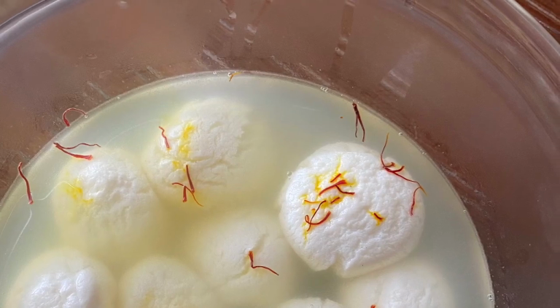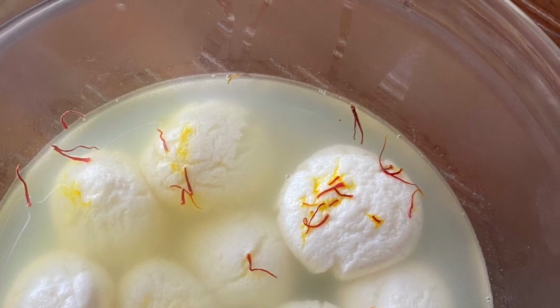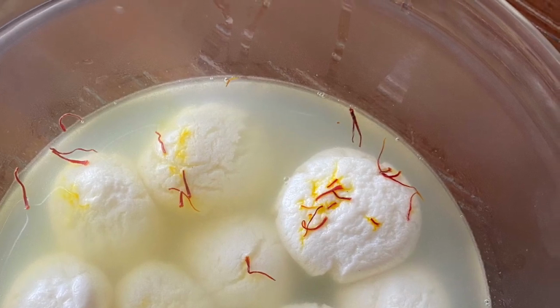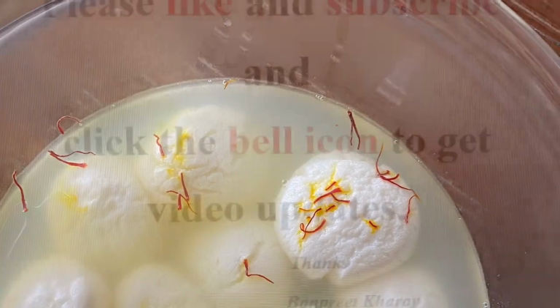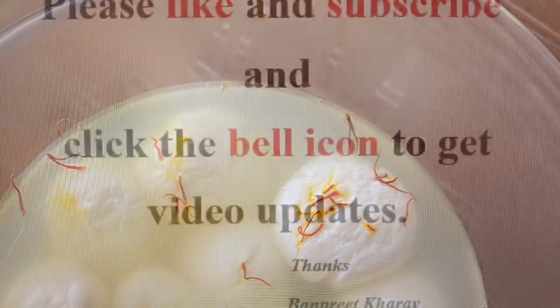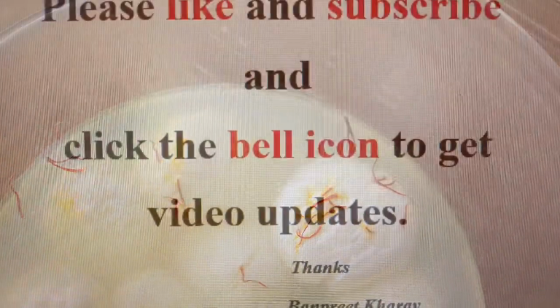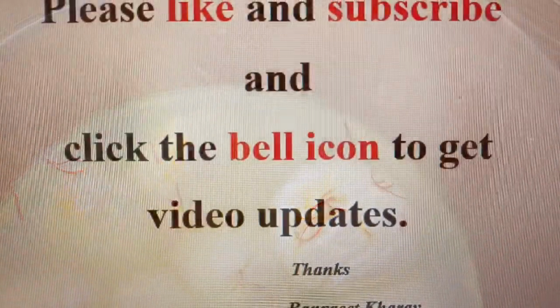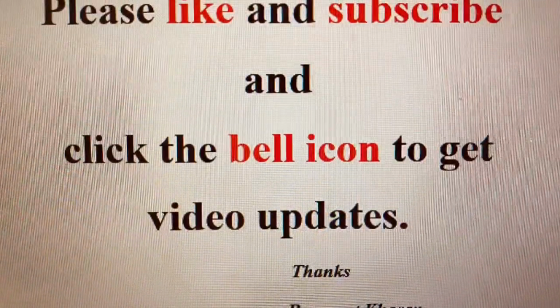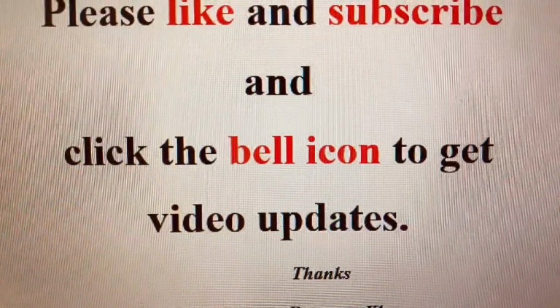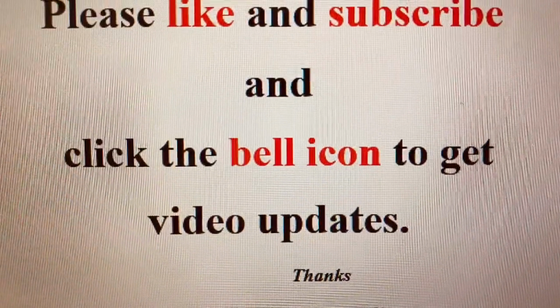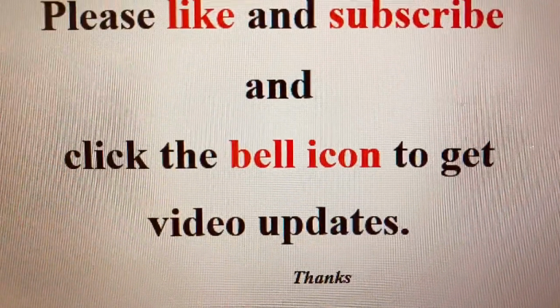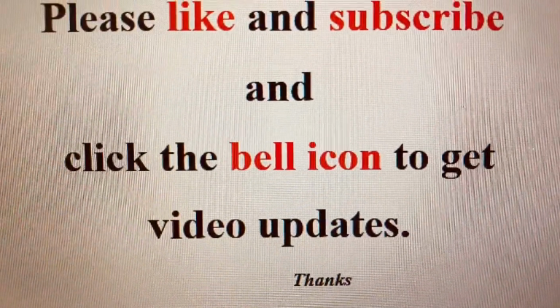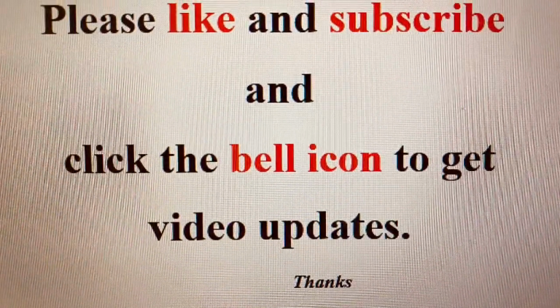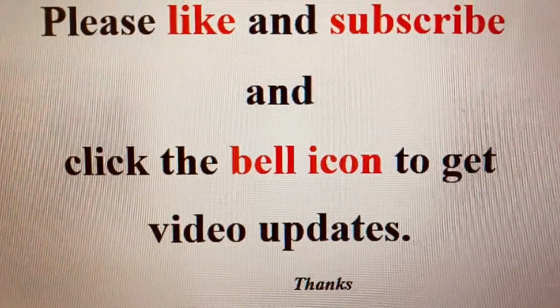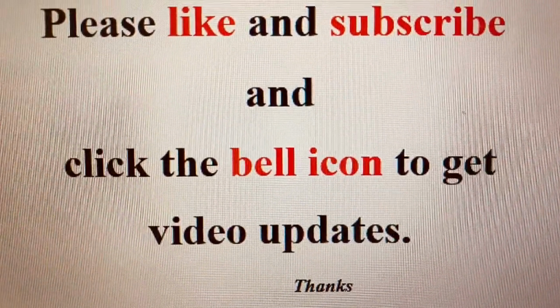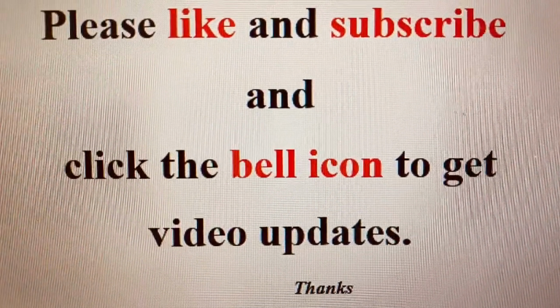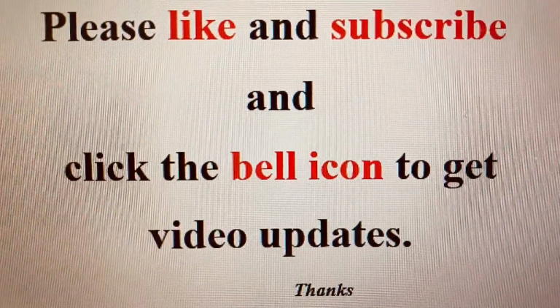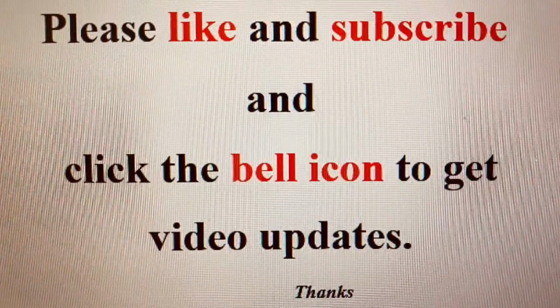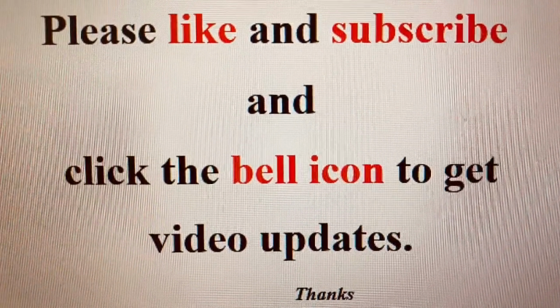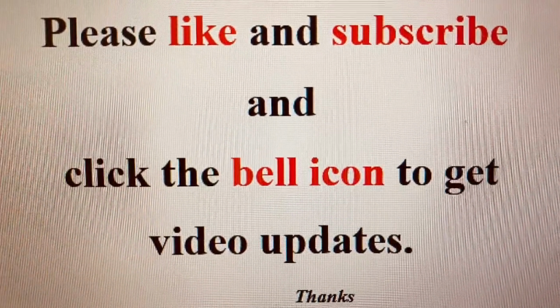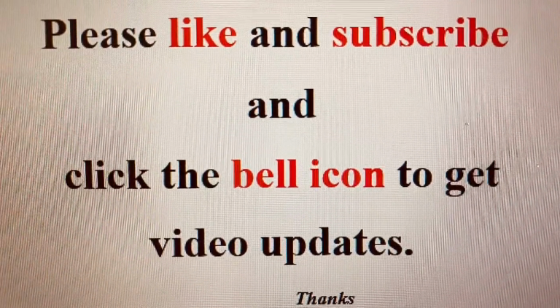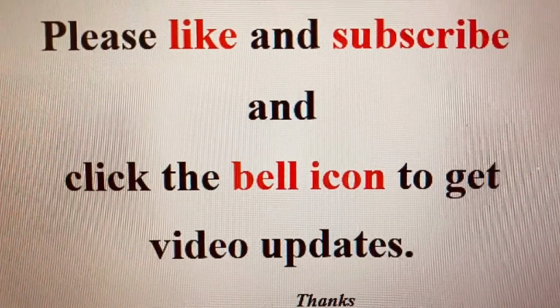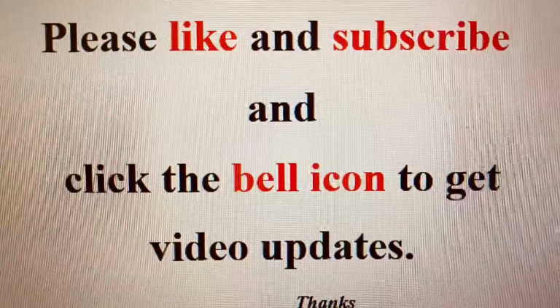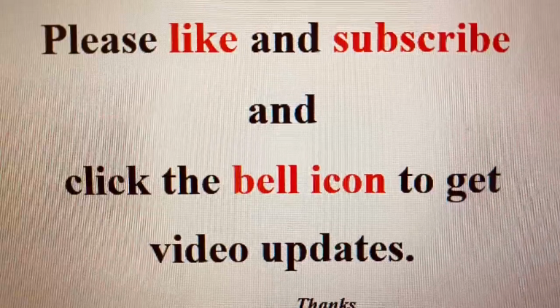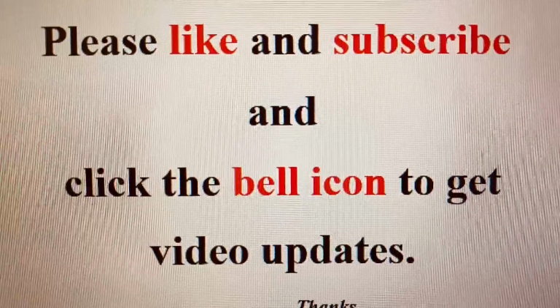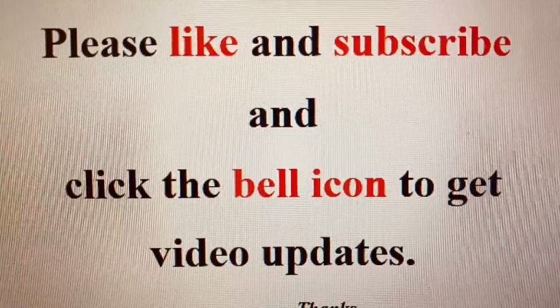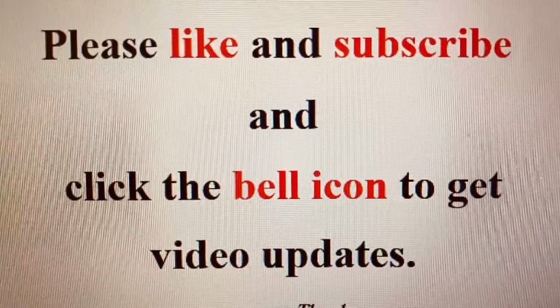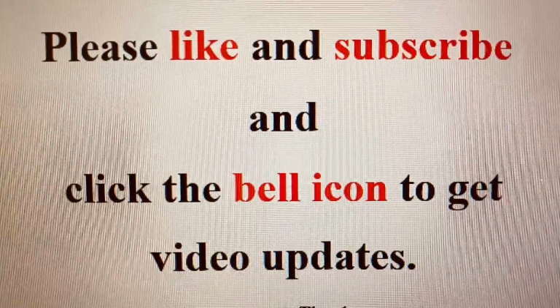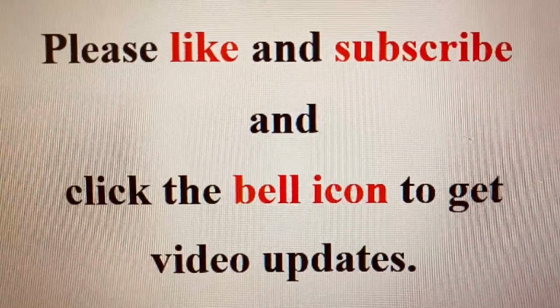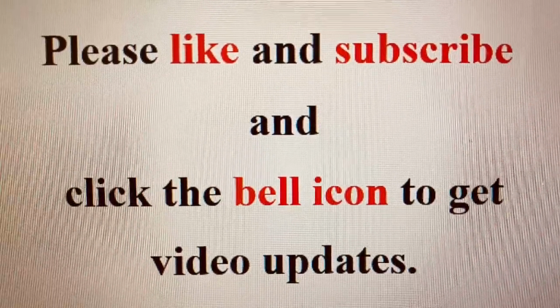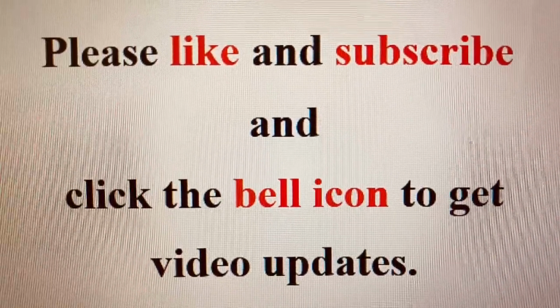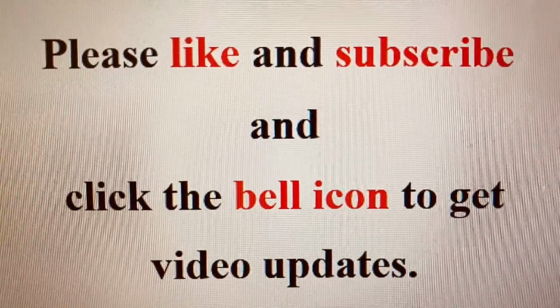If you like my recipes, please don't forget to subscribe to my channel and click the bell icon to get updates on my videos.